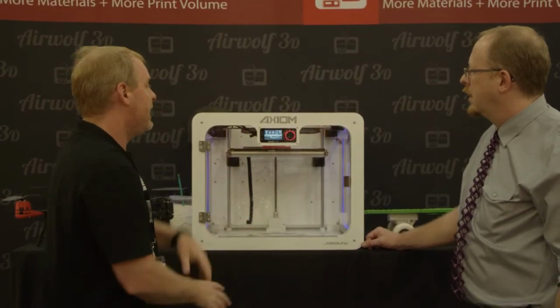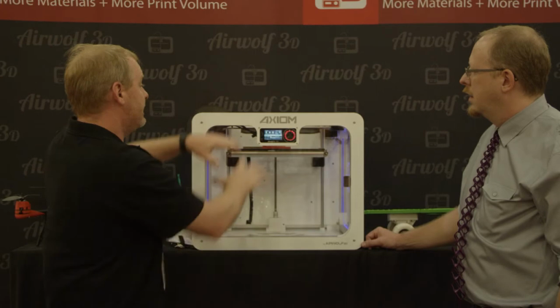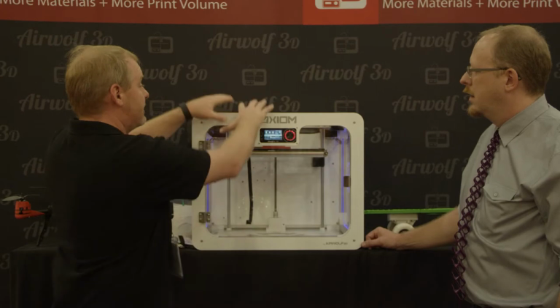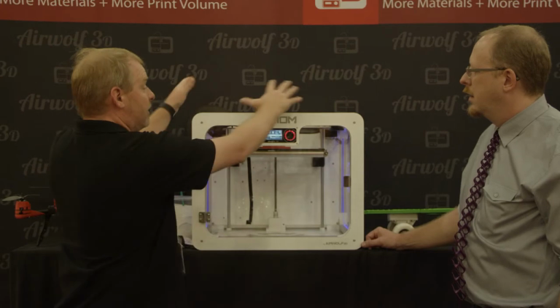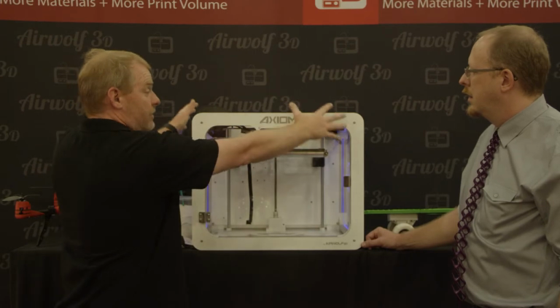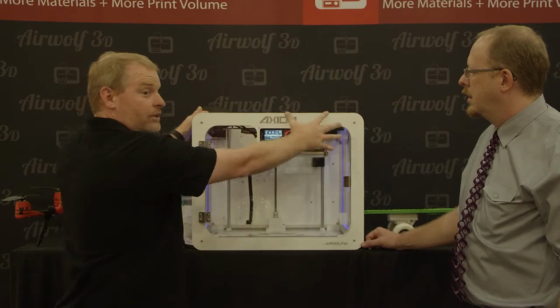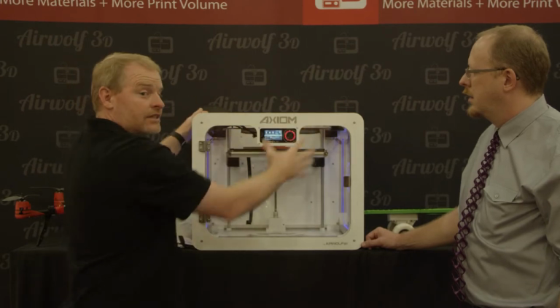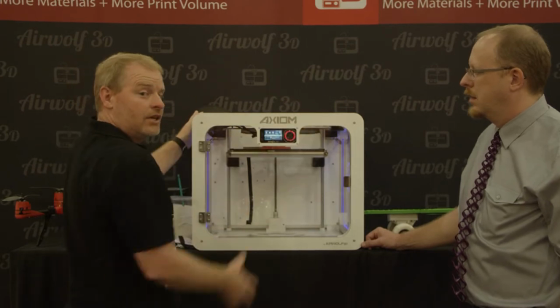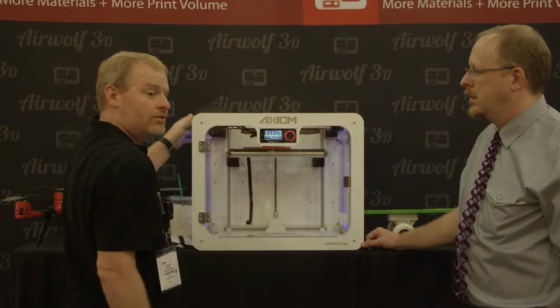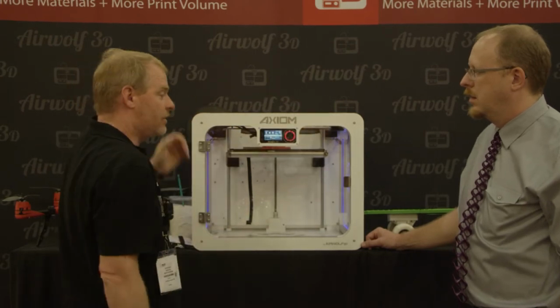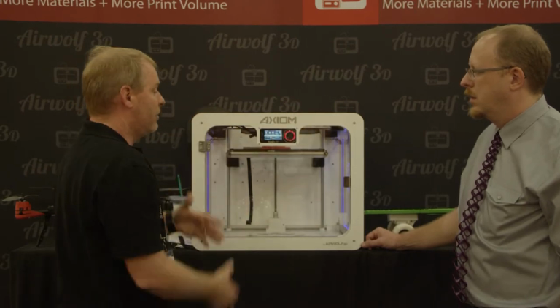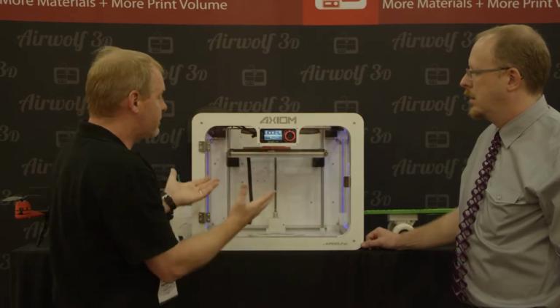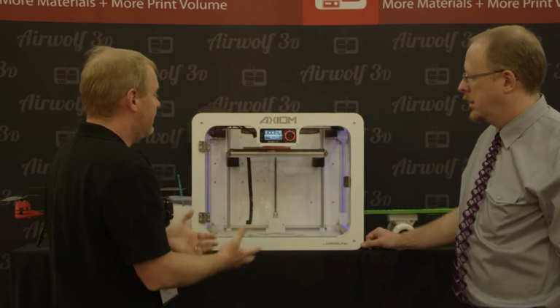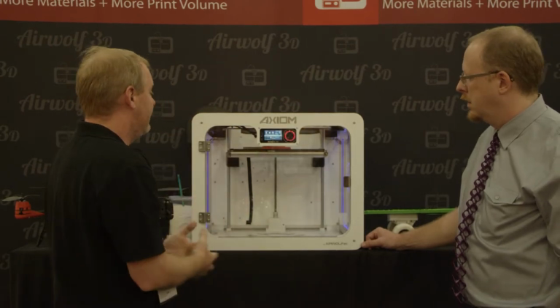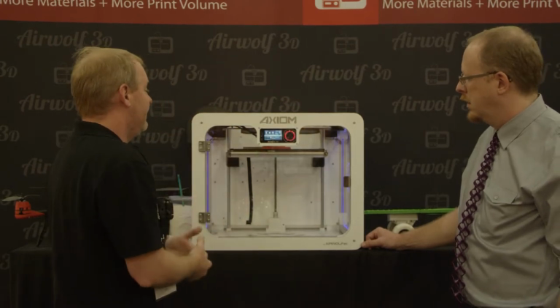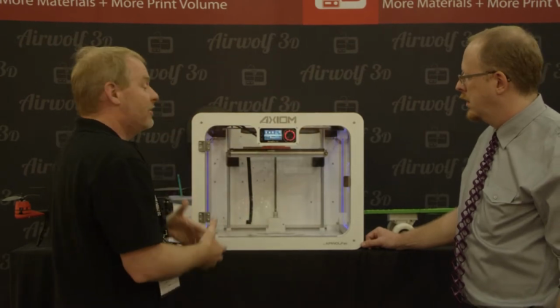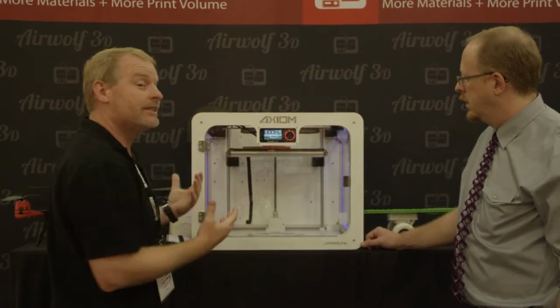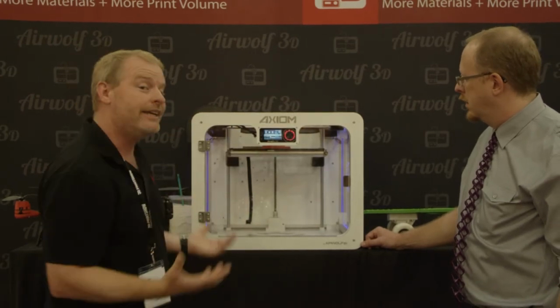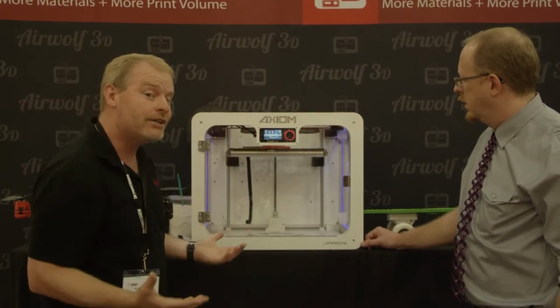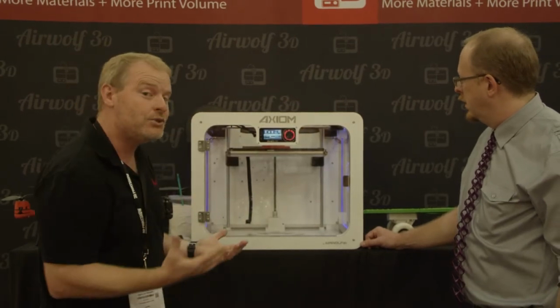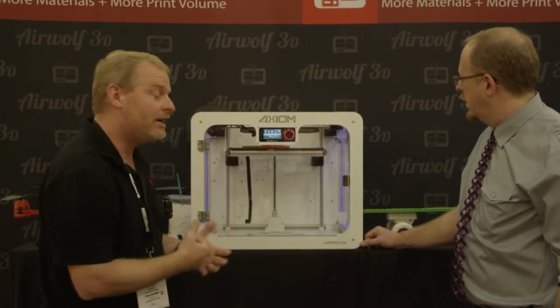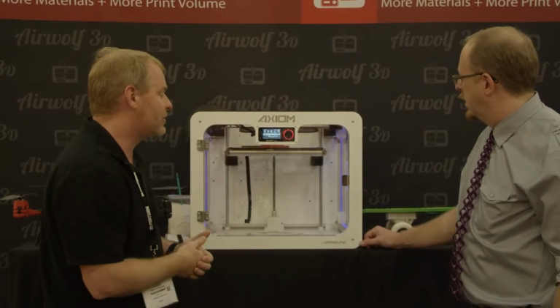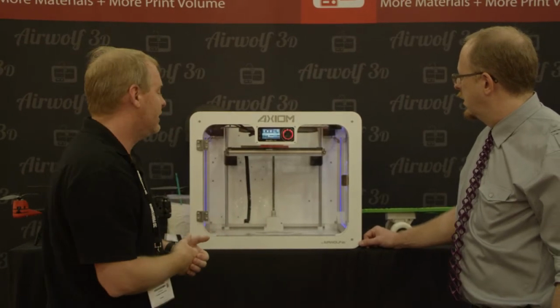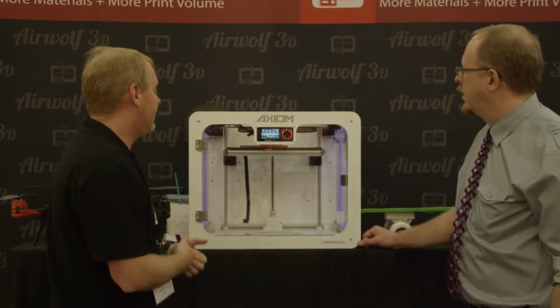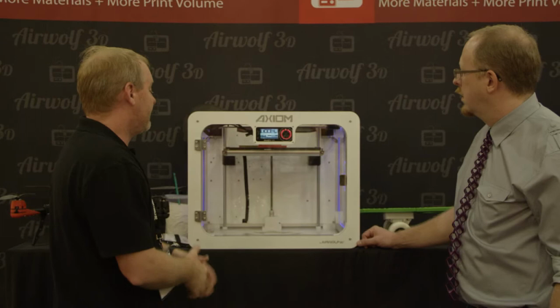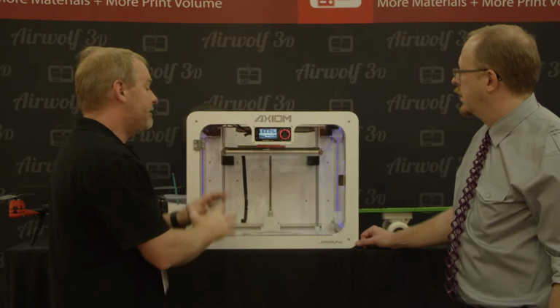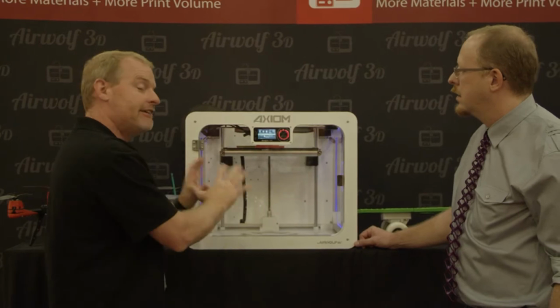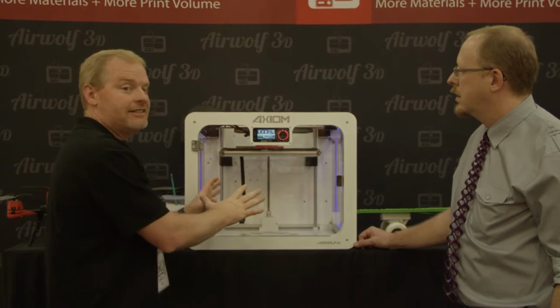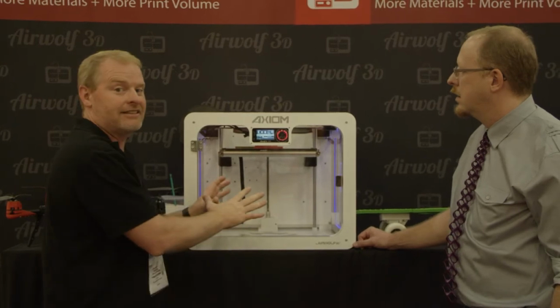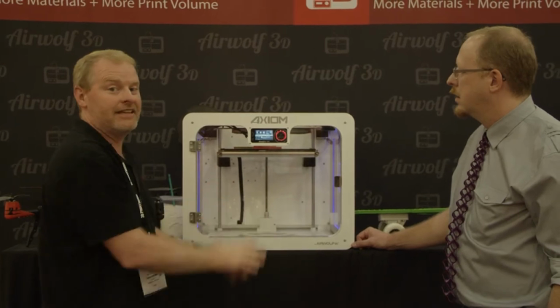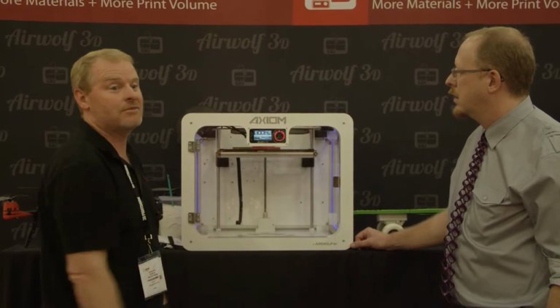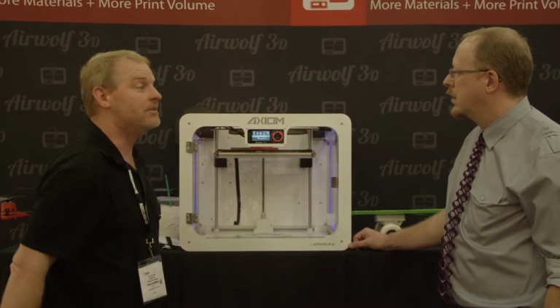And it's sealed too. It's enclosed so you don't smell it, you don't really hear it too much, and it kind of just does its thing. That's the beauty.